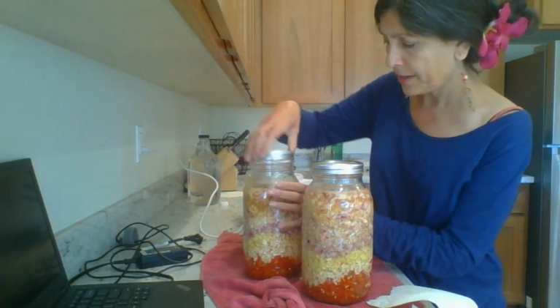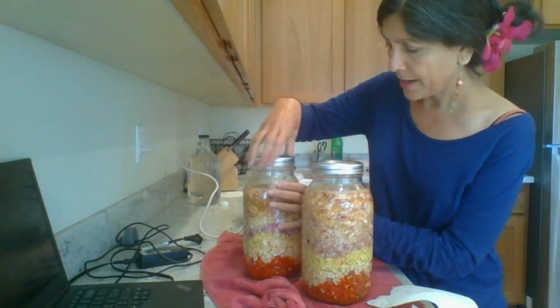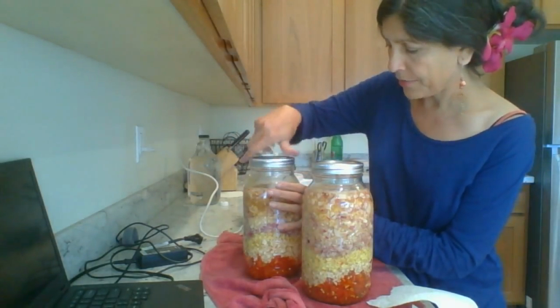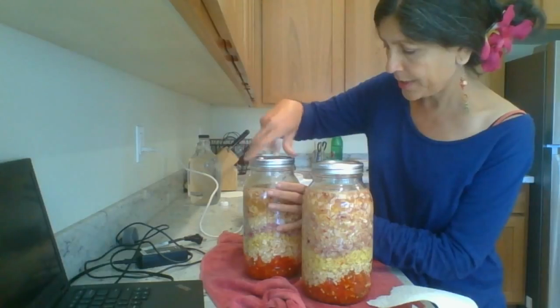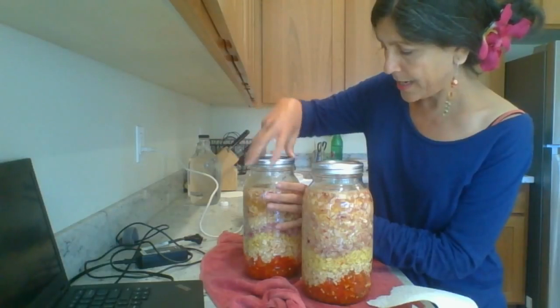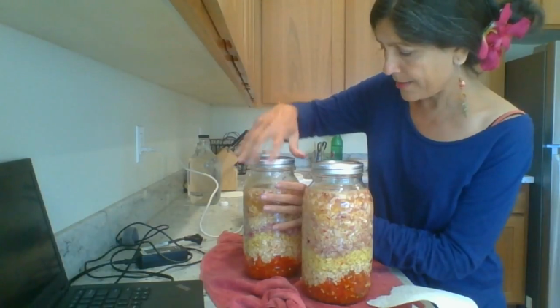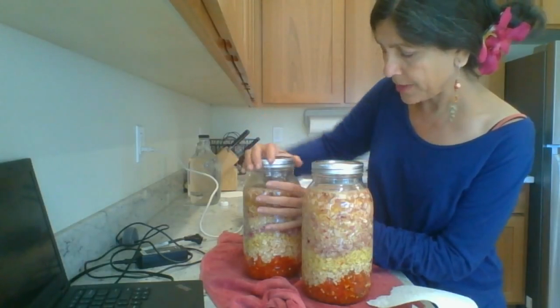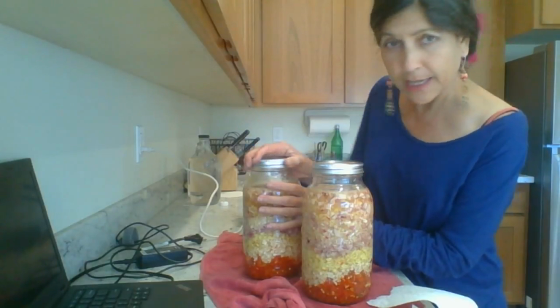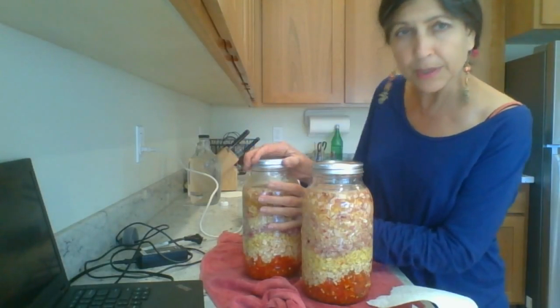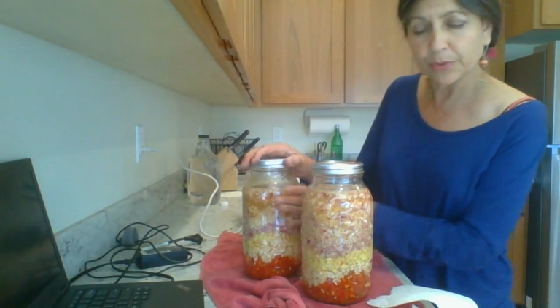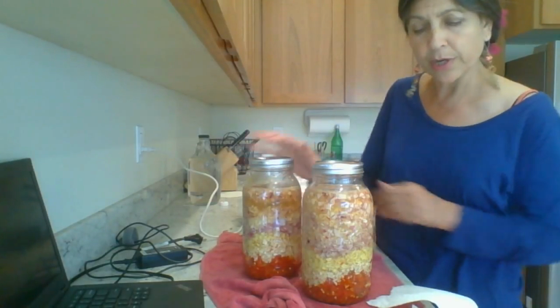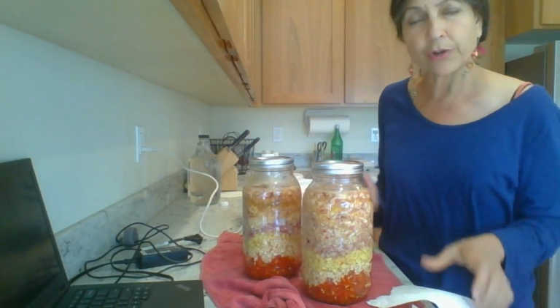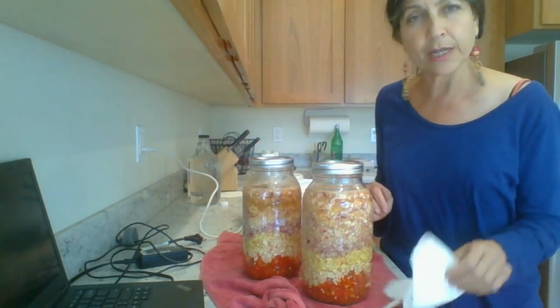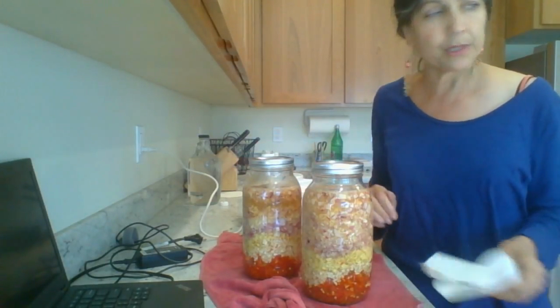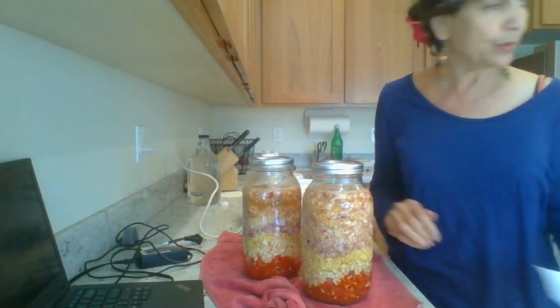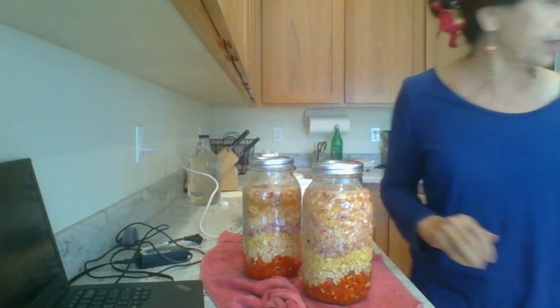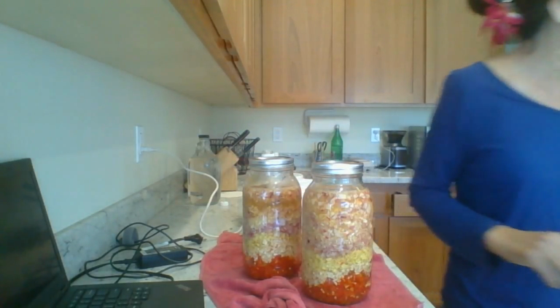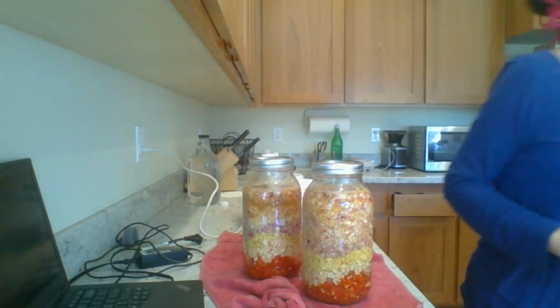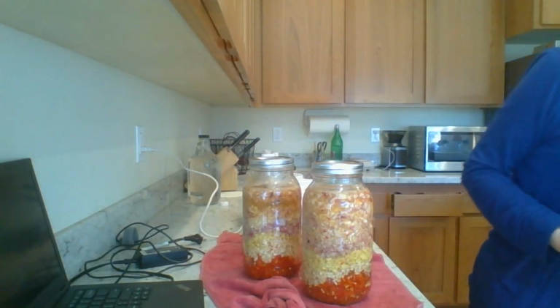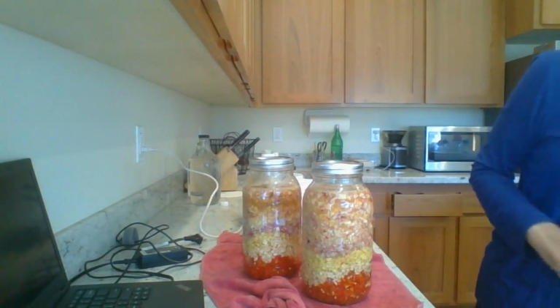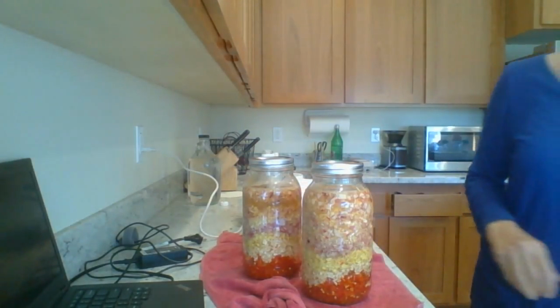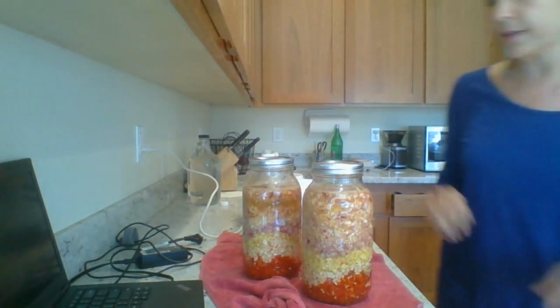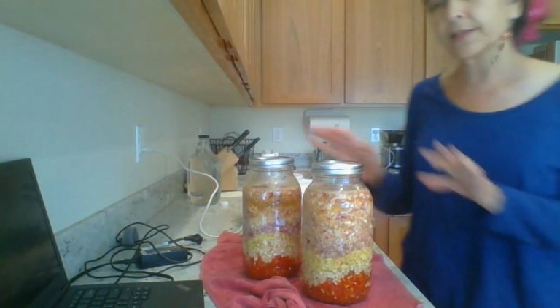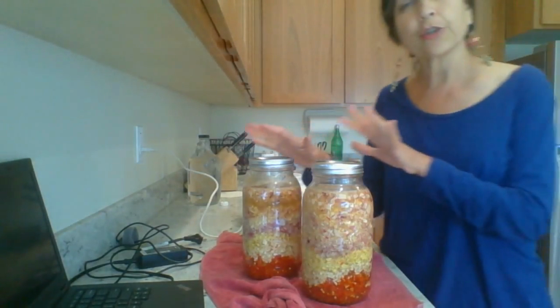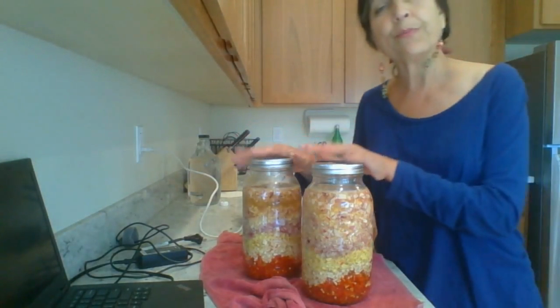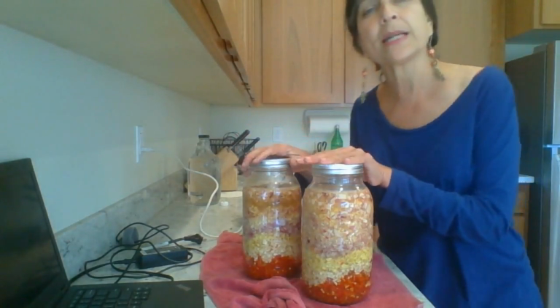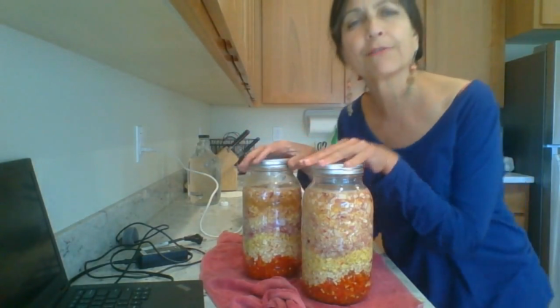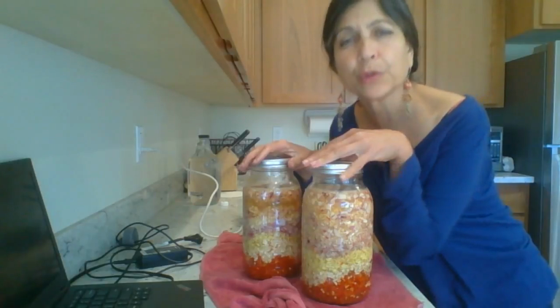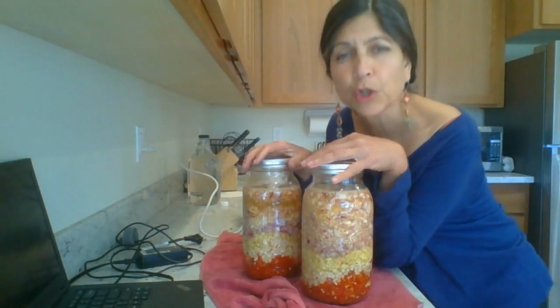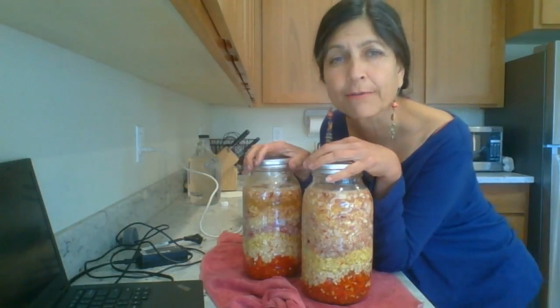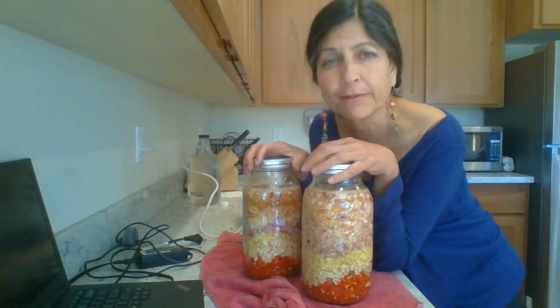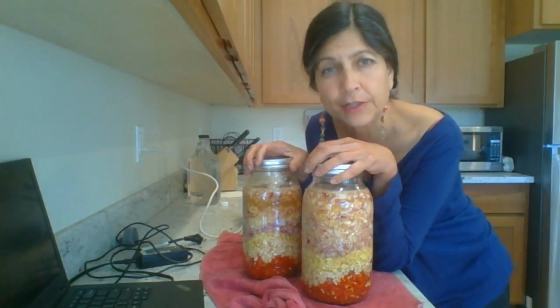I would say a tablespoon here, a tablespoon there, and this is your best flu shot for winter.